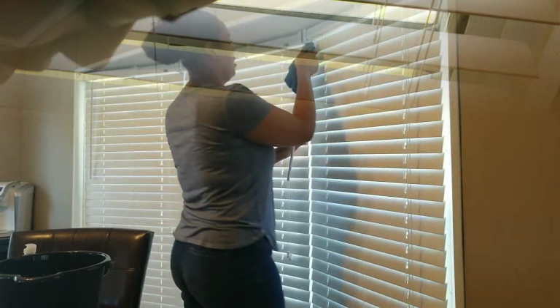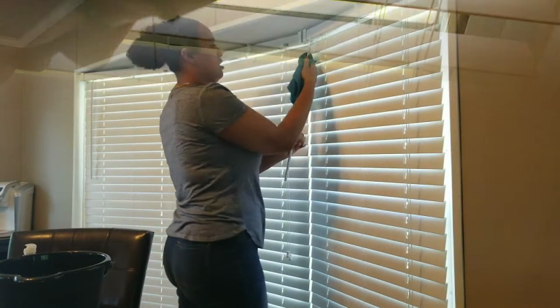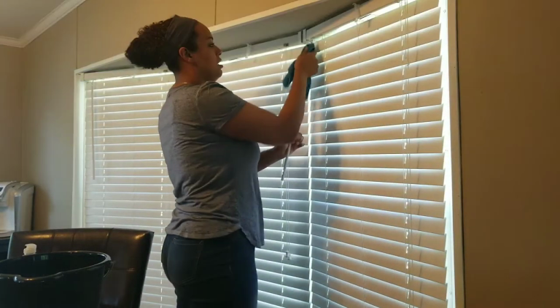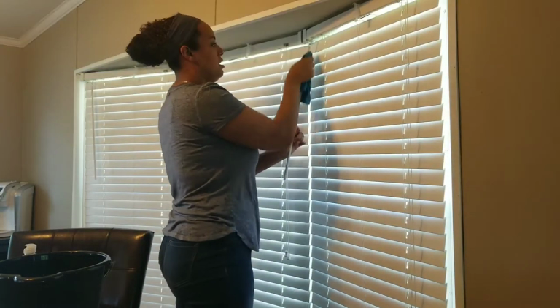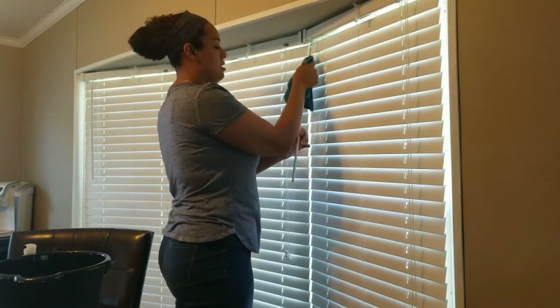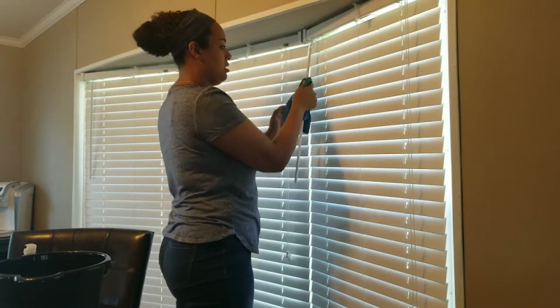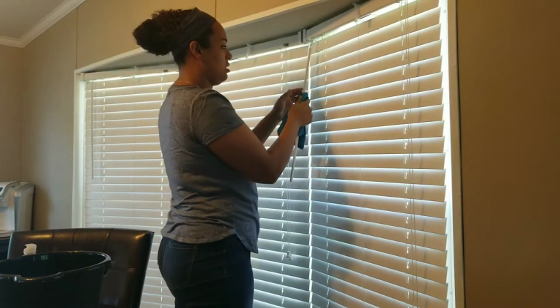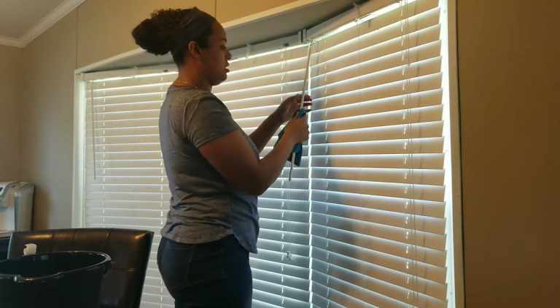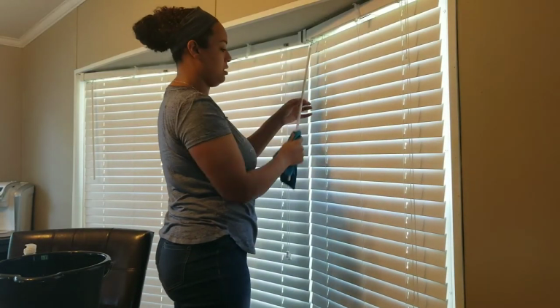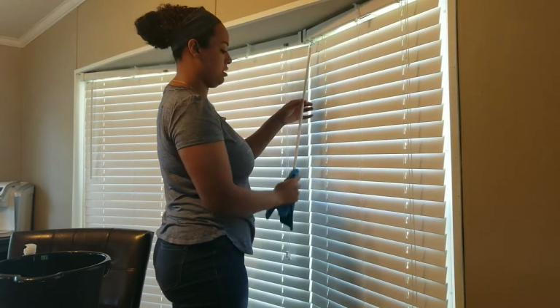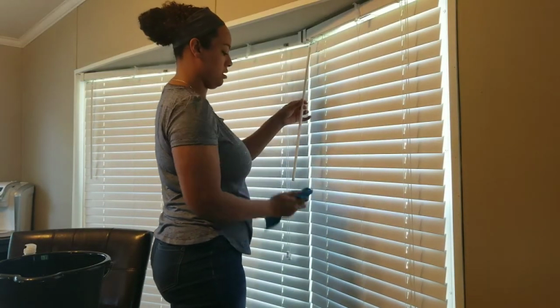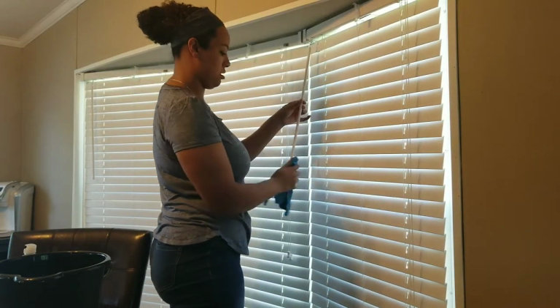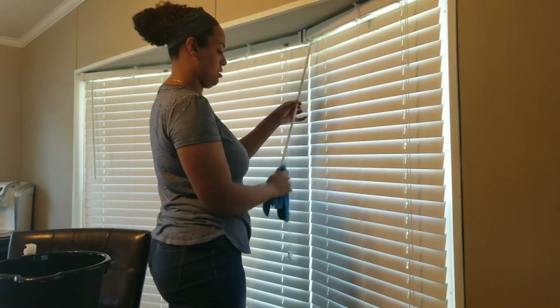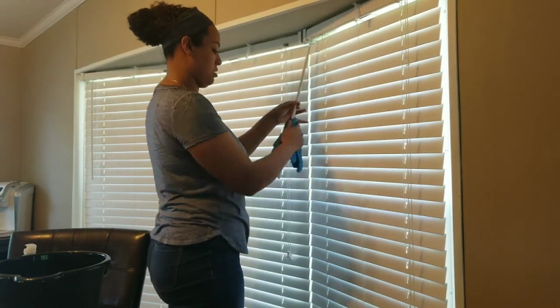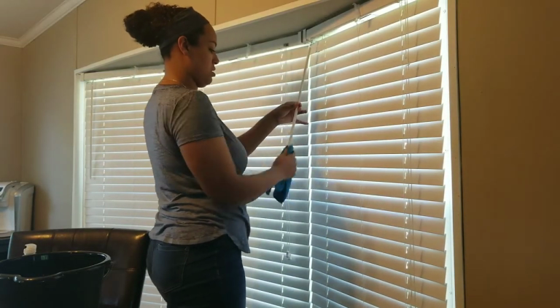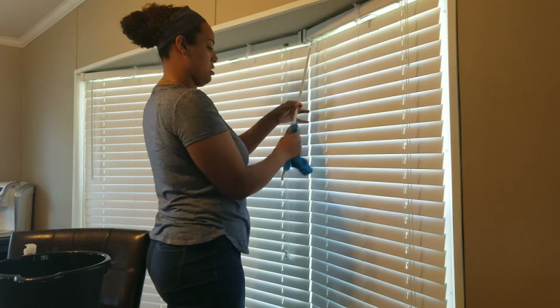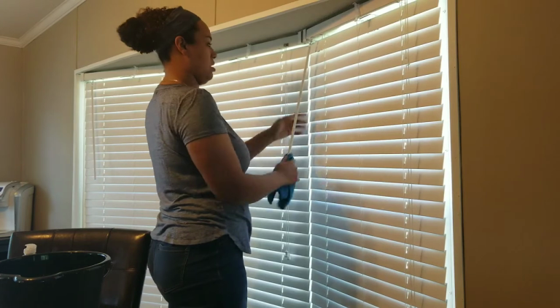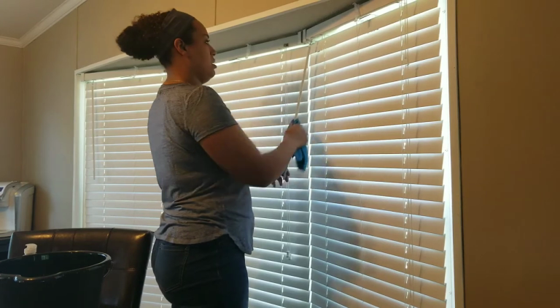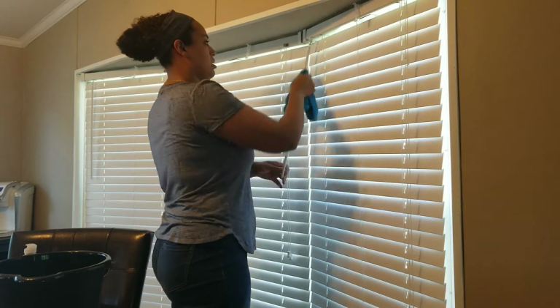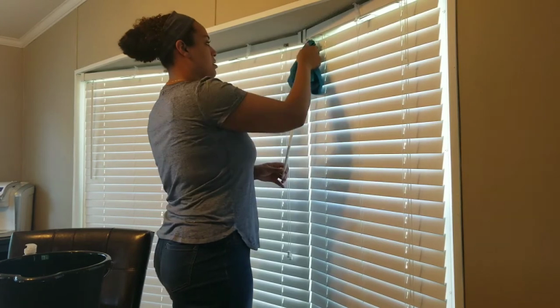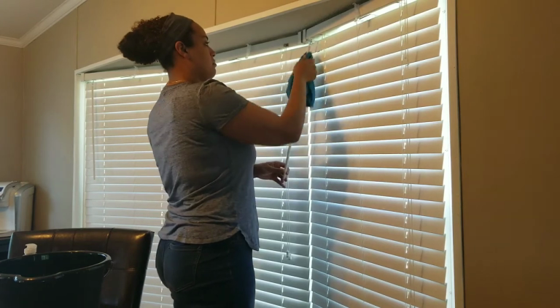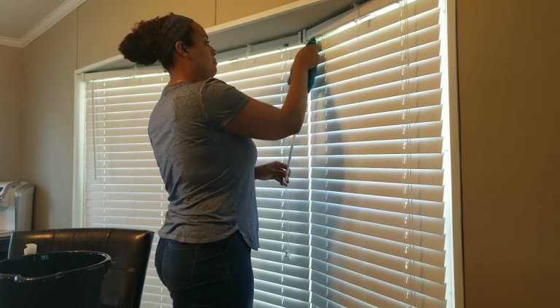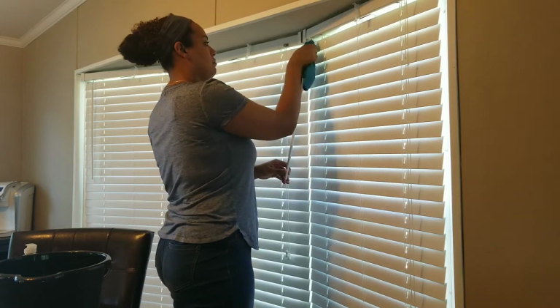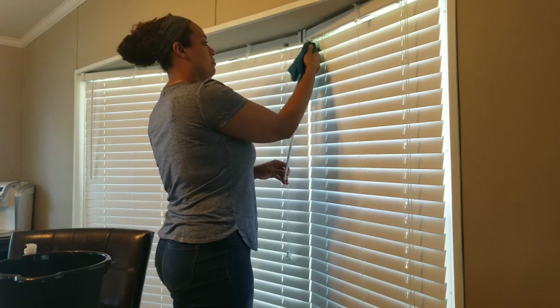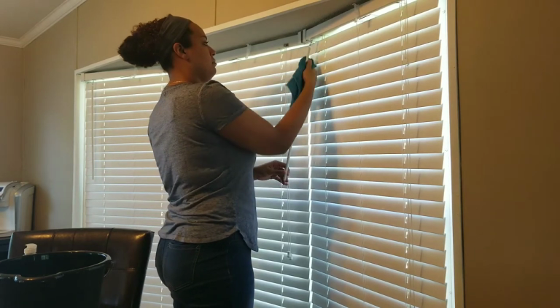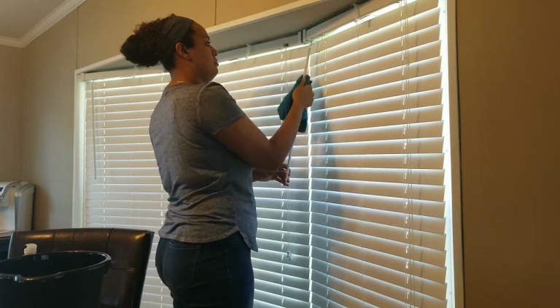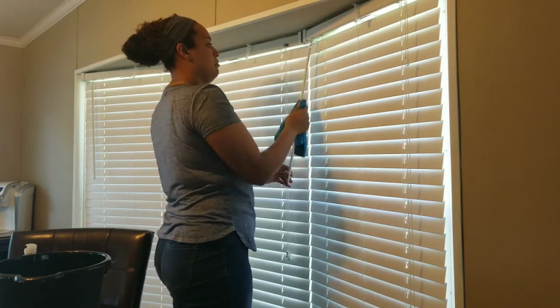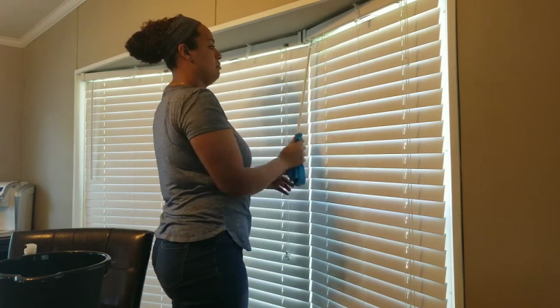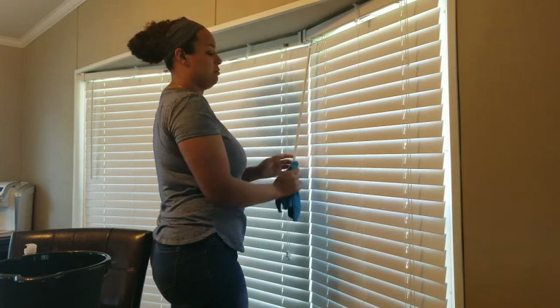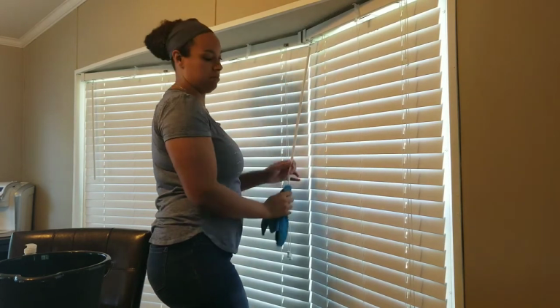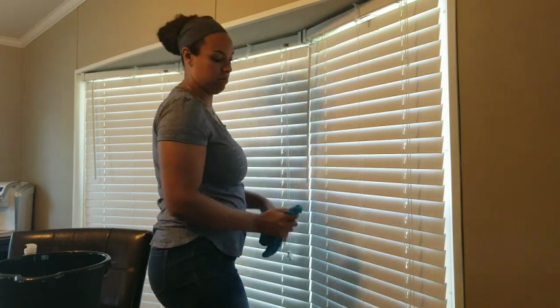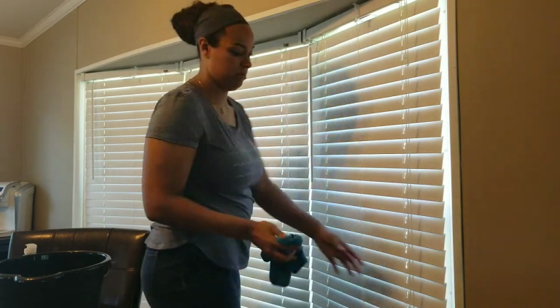I always make sure that I wipe off every piece that we touch with our hands, just so that it's cleaned.